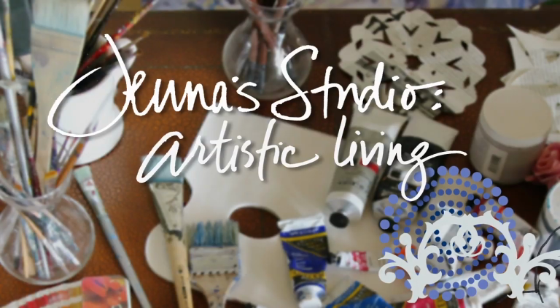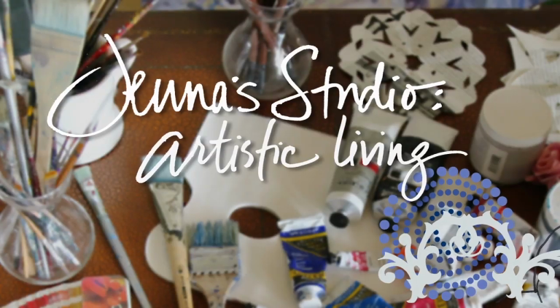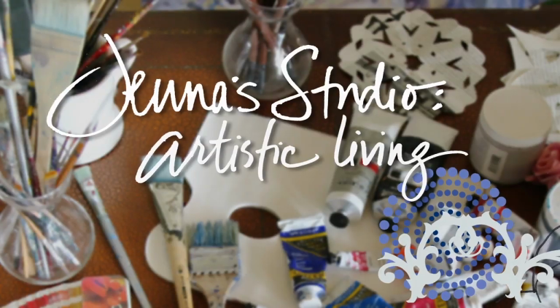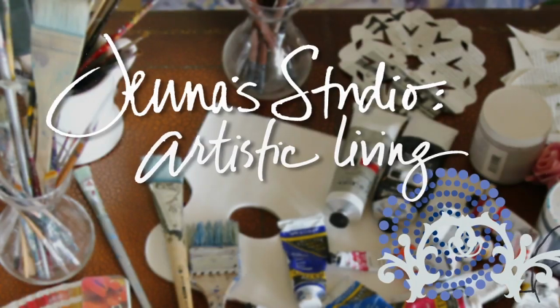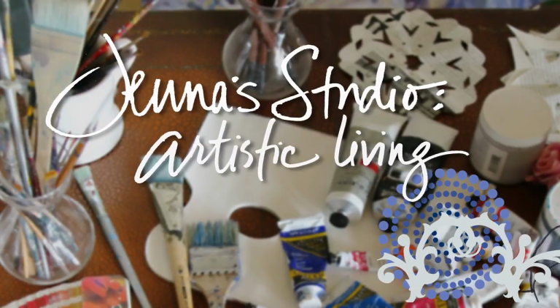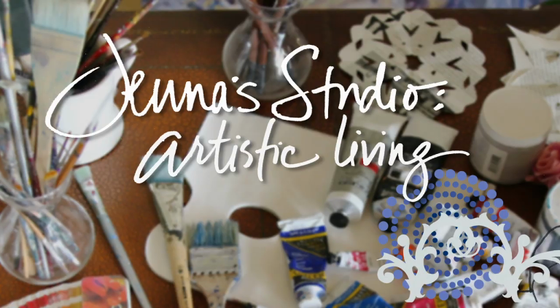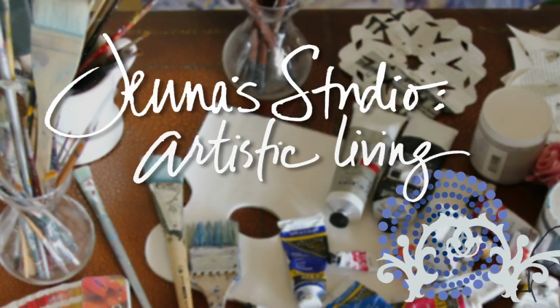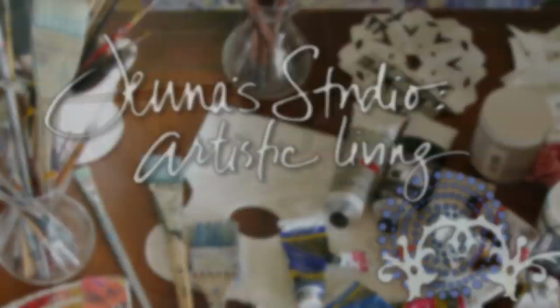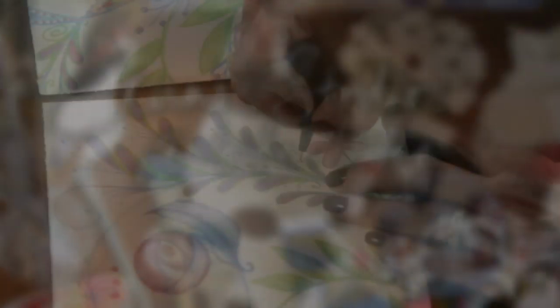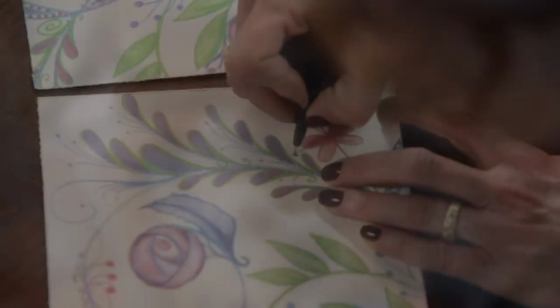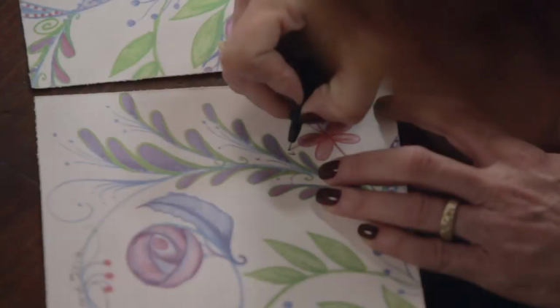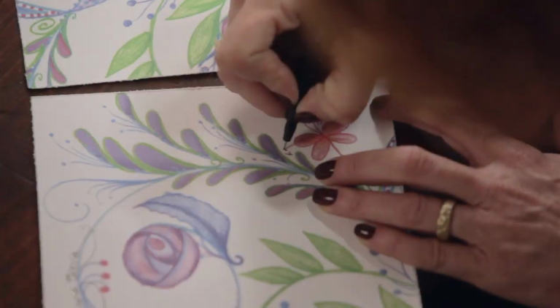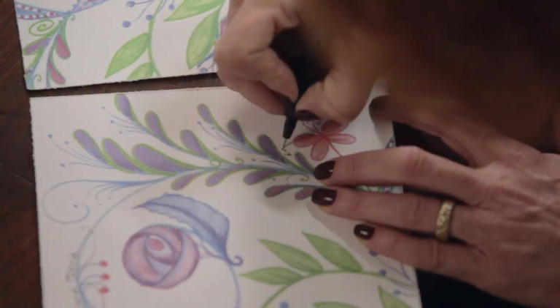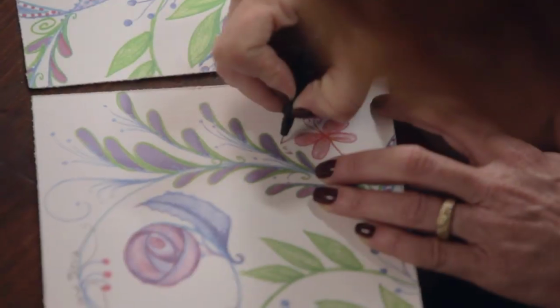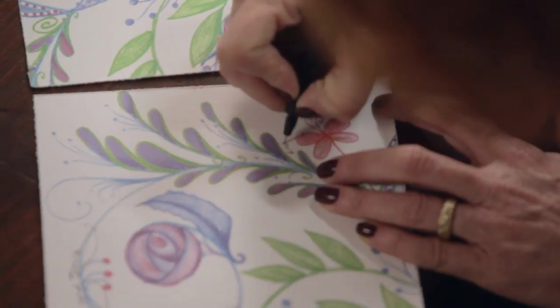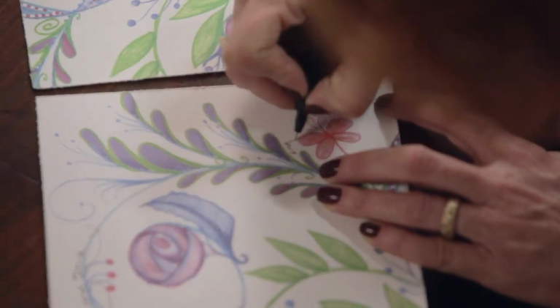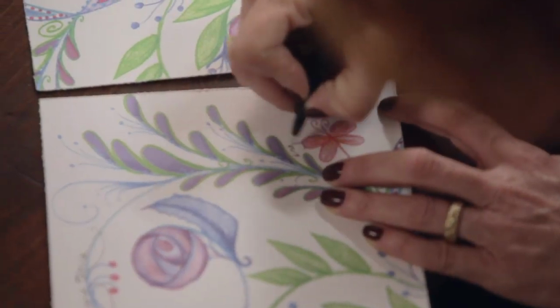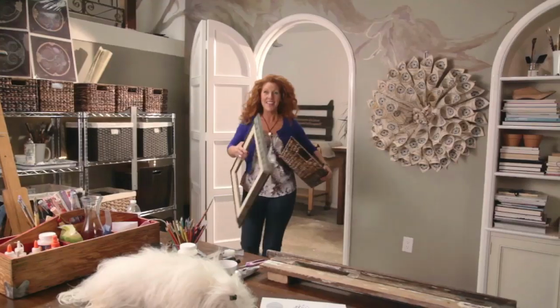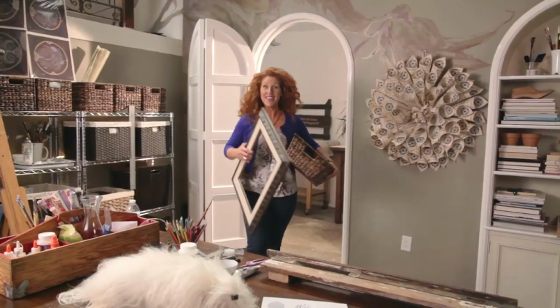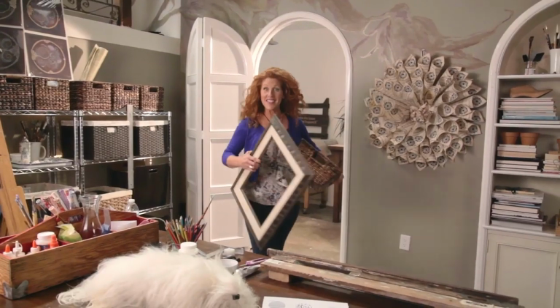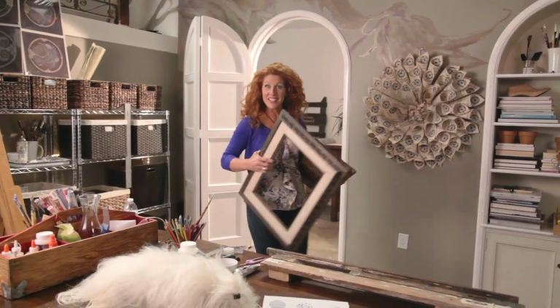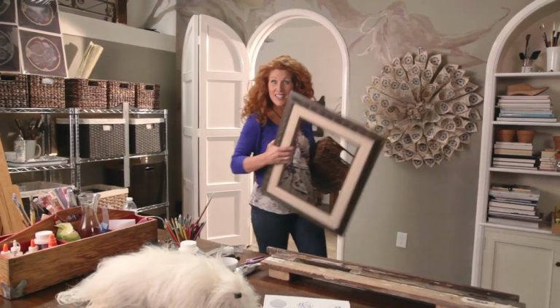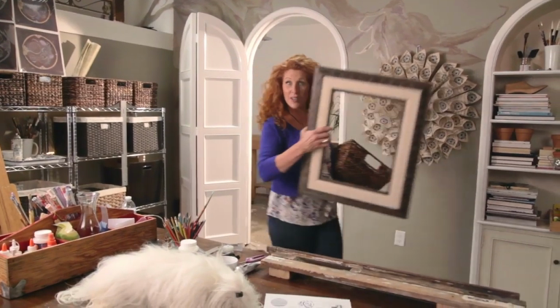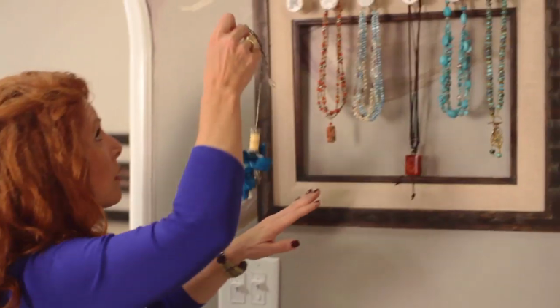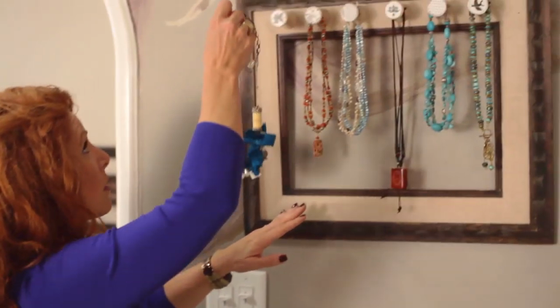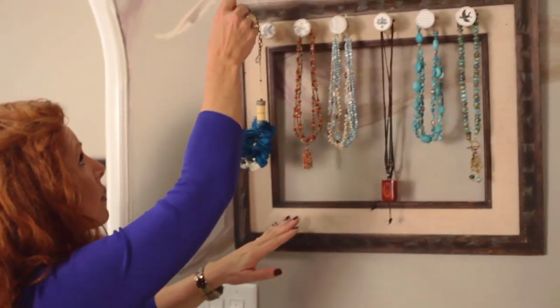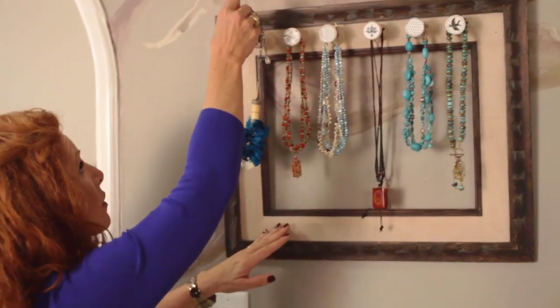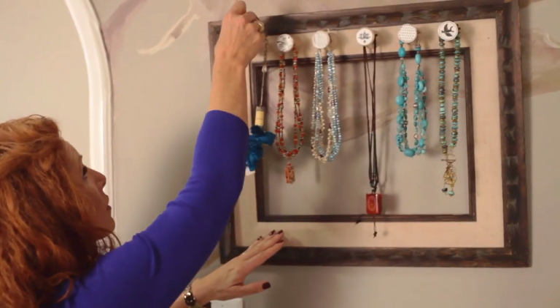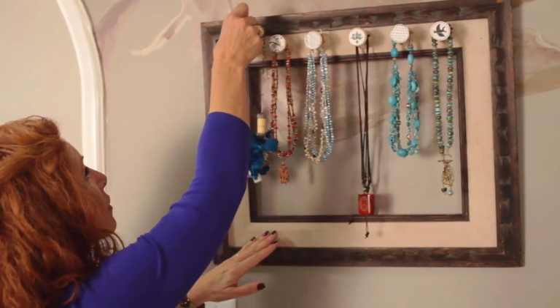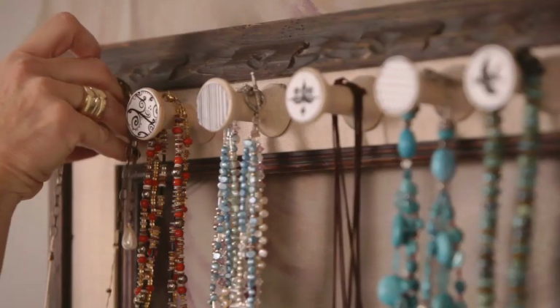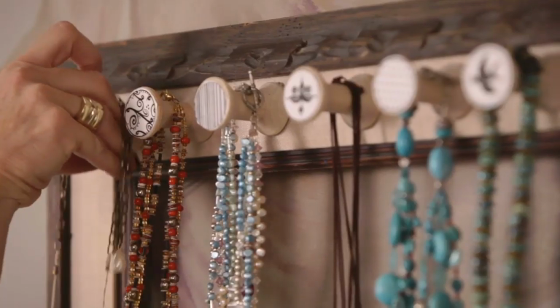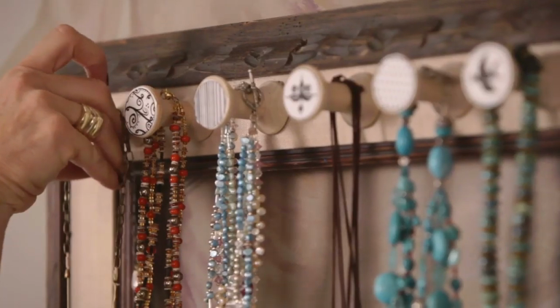My name is Jenna DeAngelis. I'm an artist, a mom, and I love to make beautiful things.